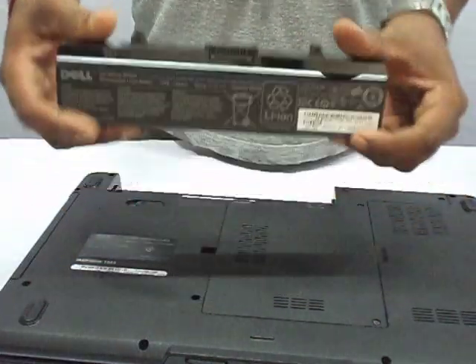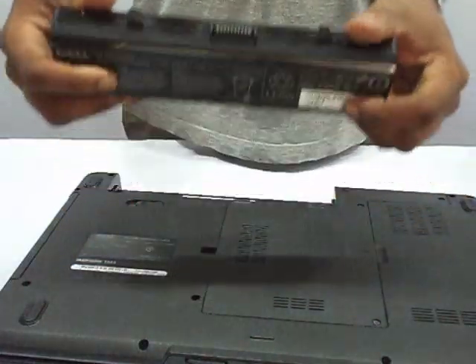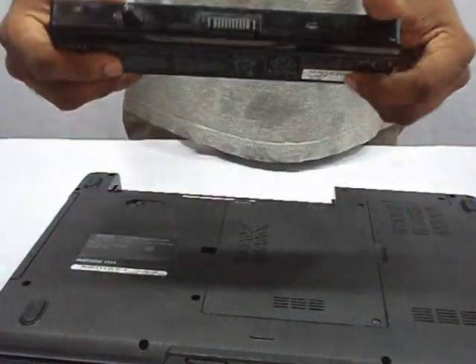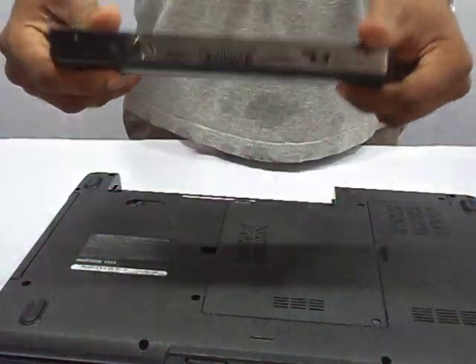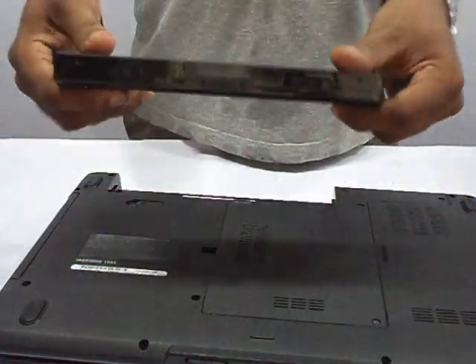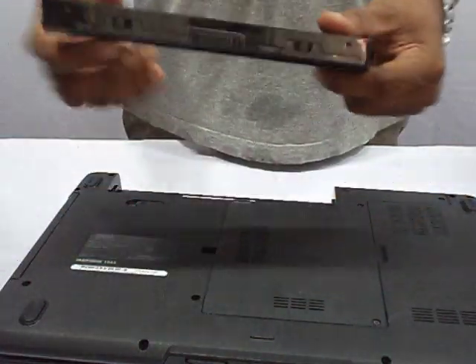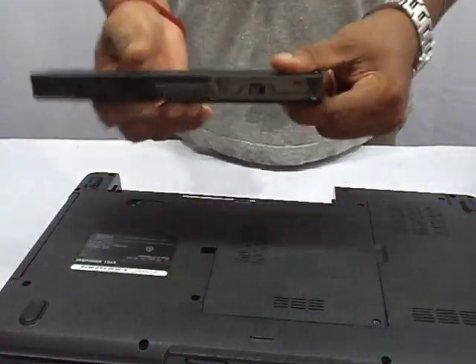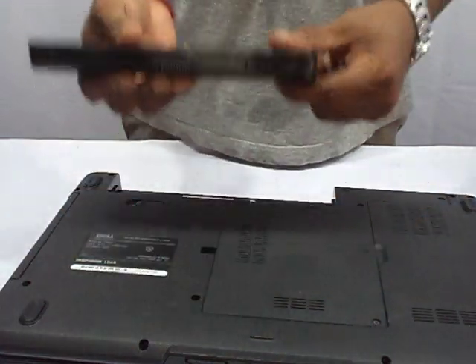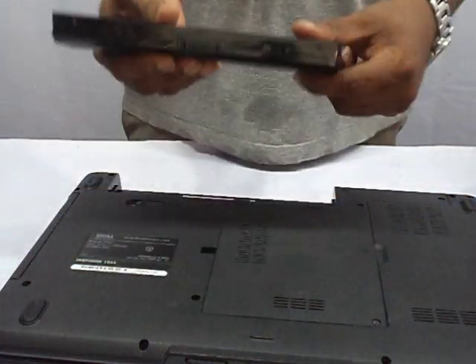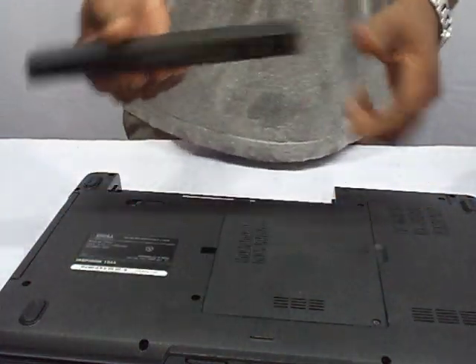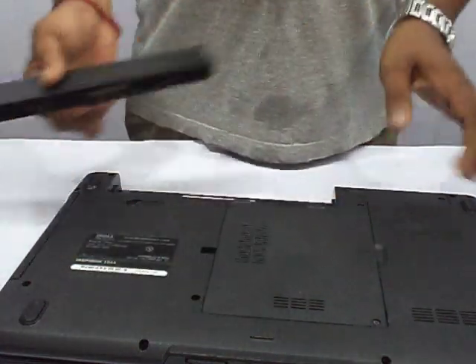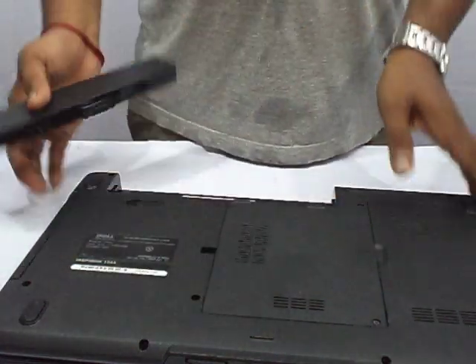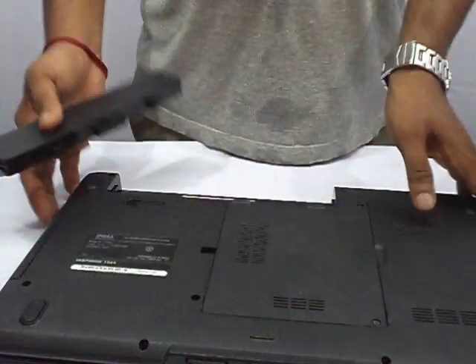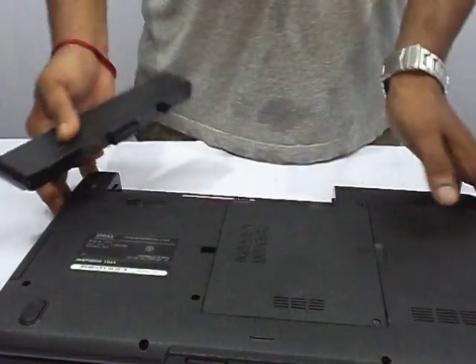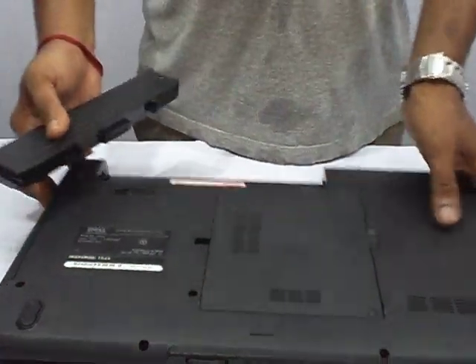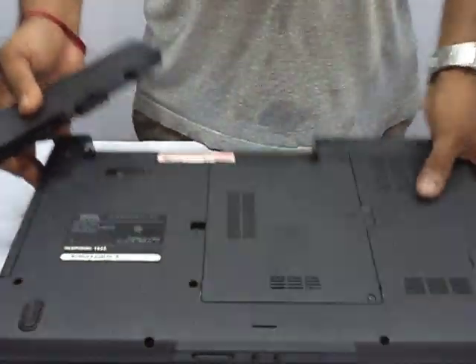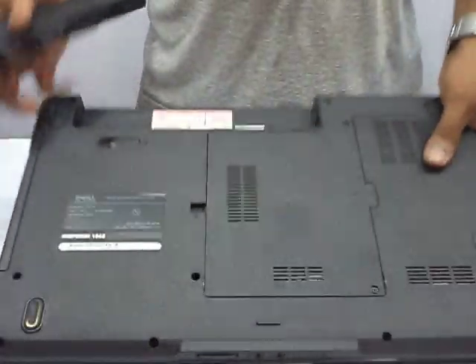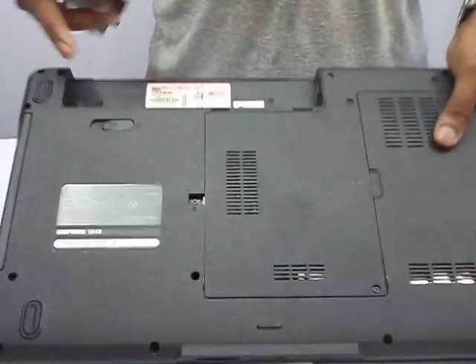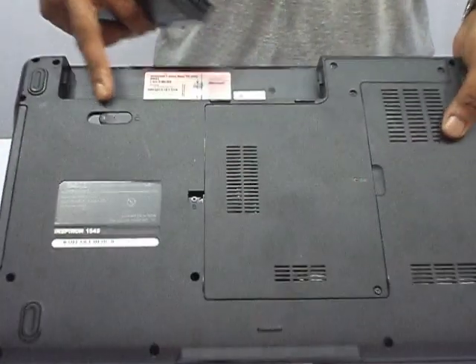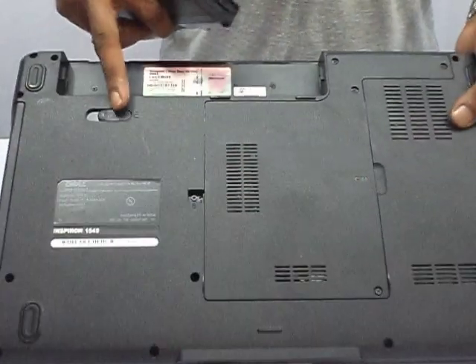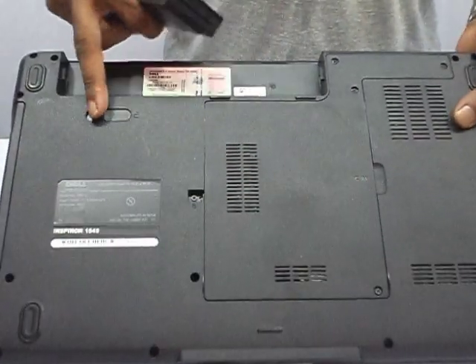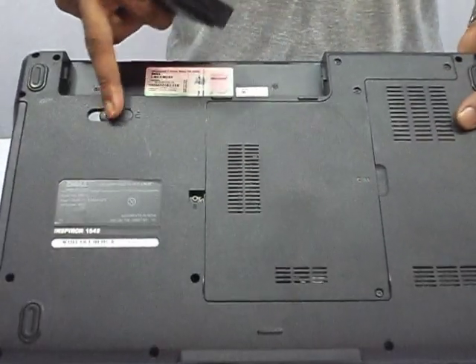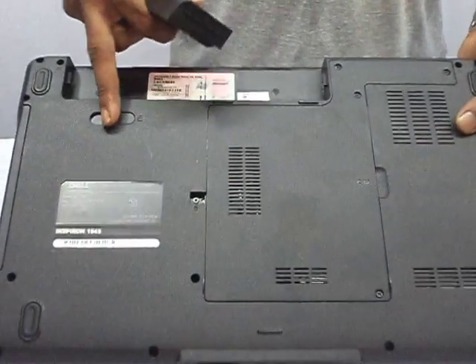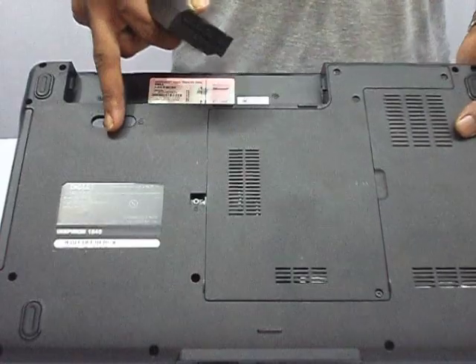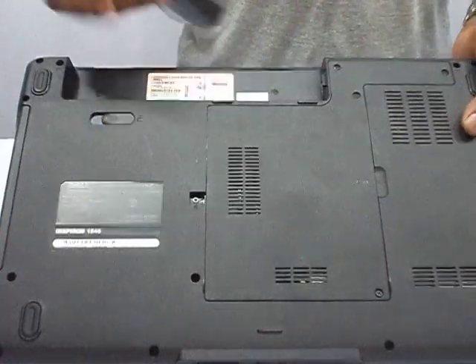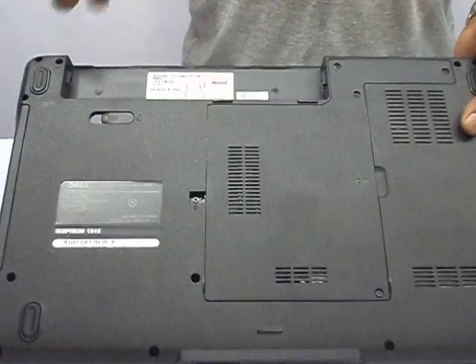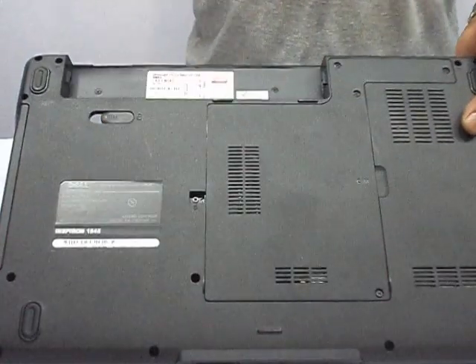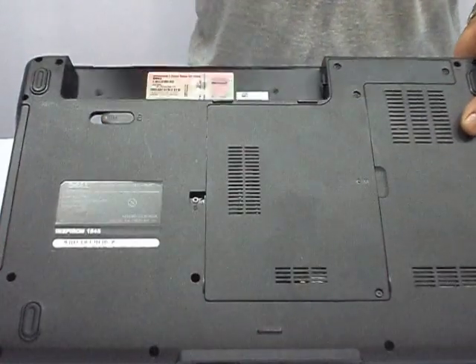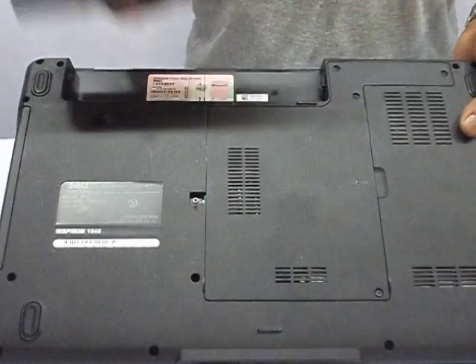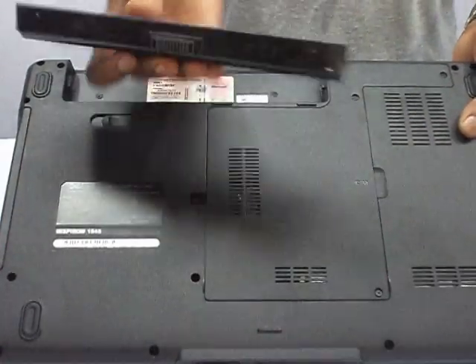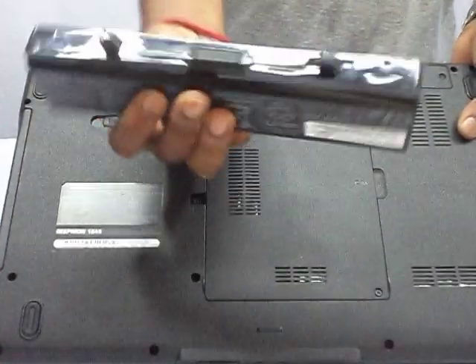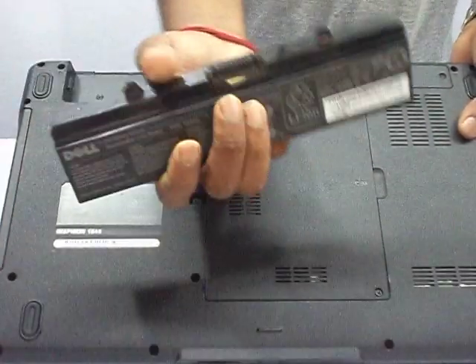This is our Dell battery — see it very carefully. To put it back in again, there's no need to do anything special for the notch; just slide the battery back in.